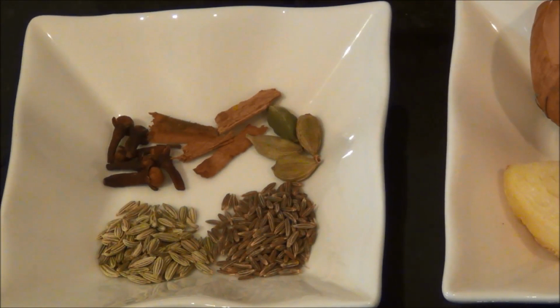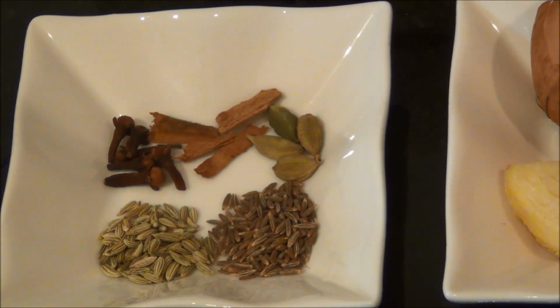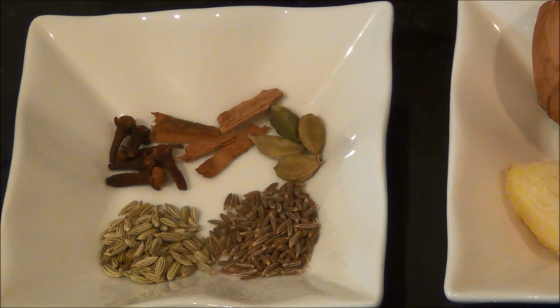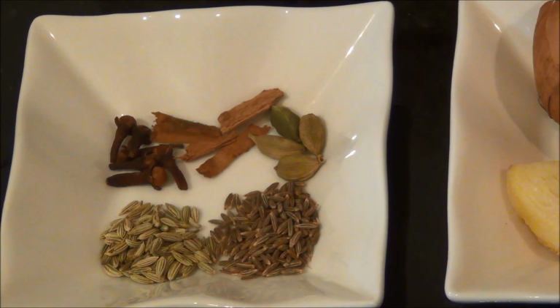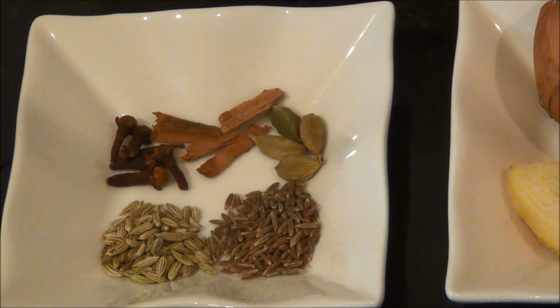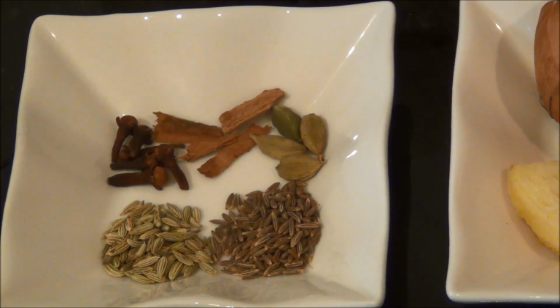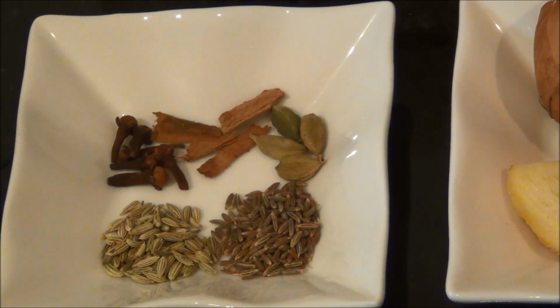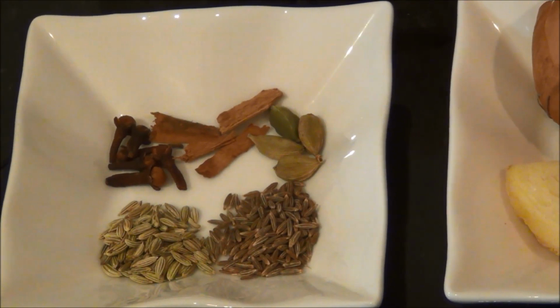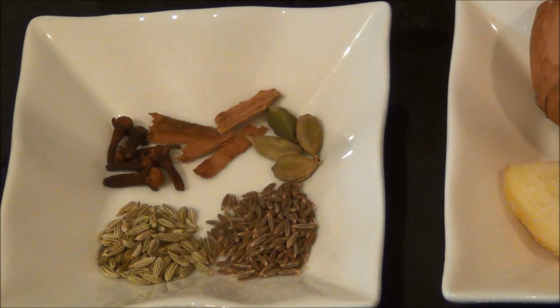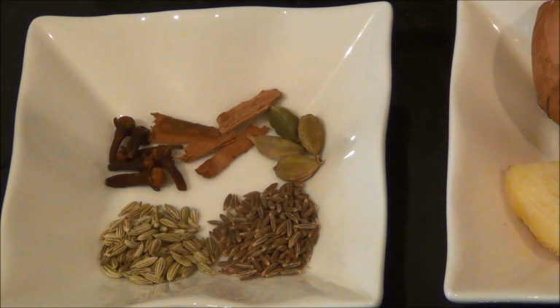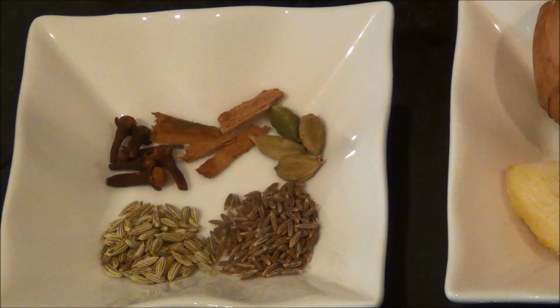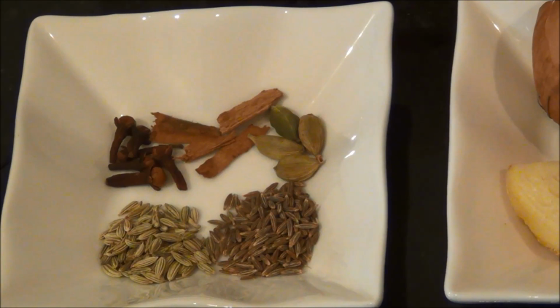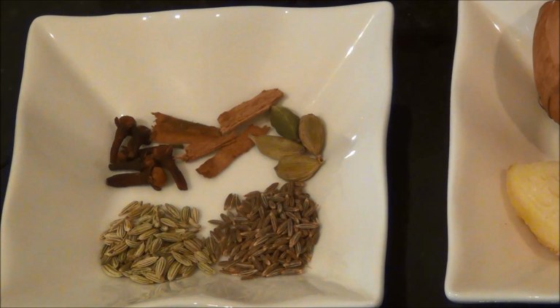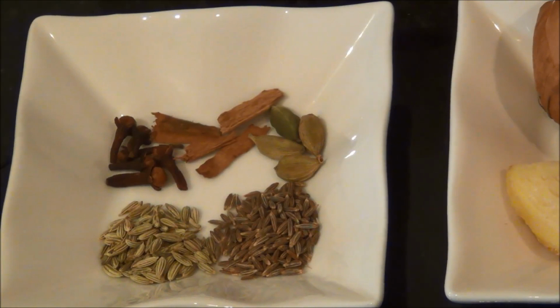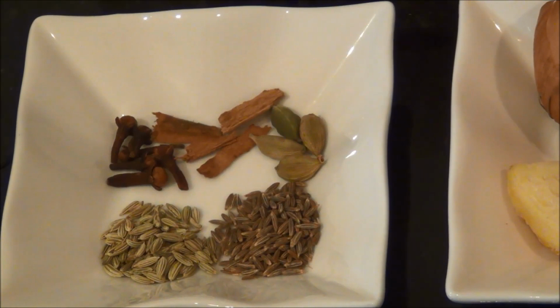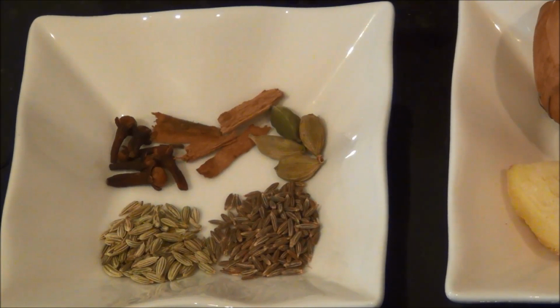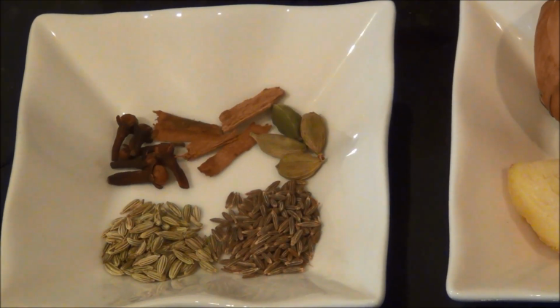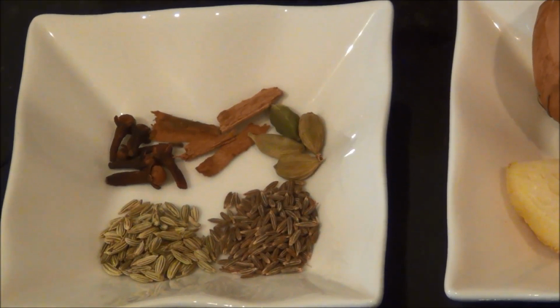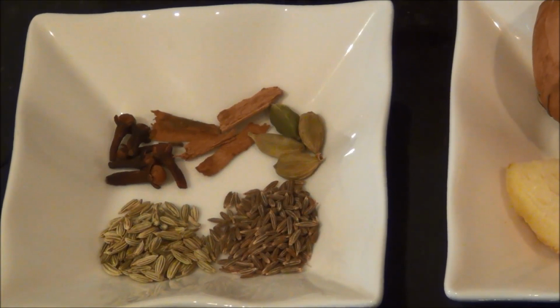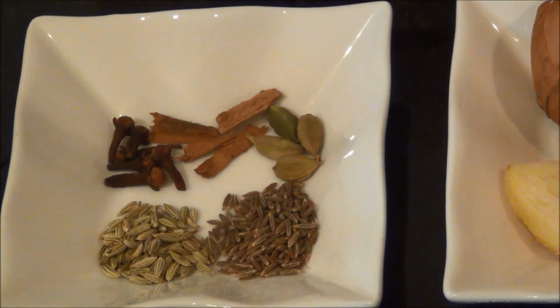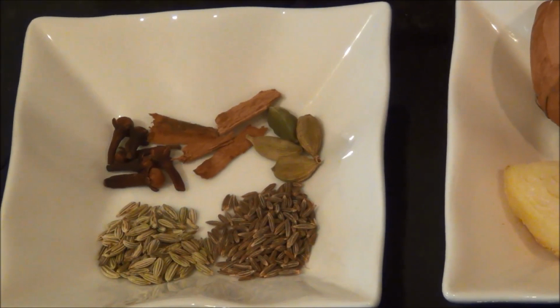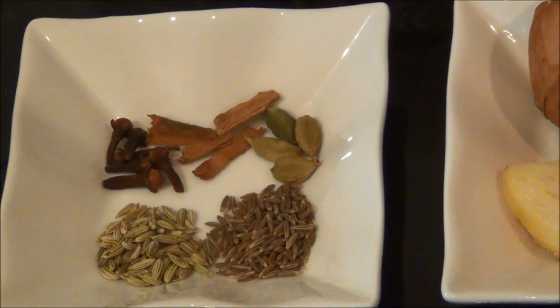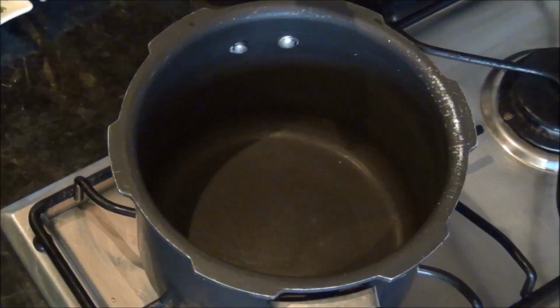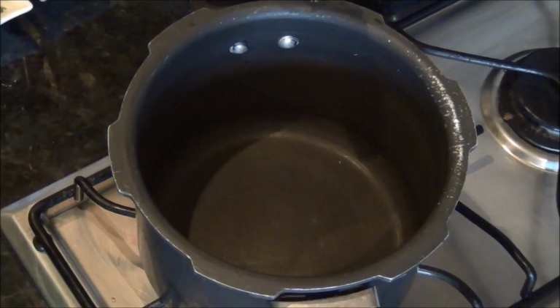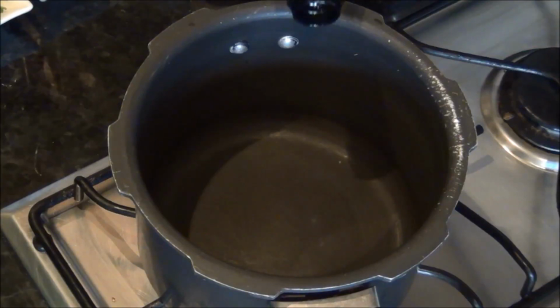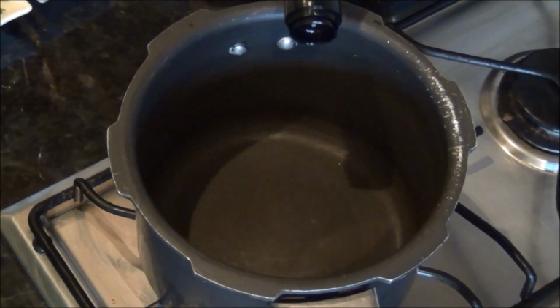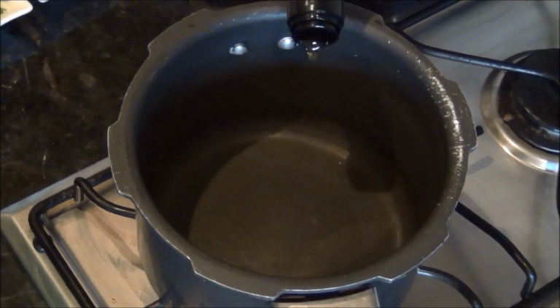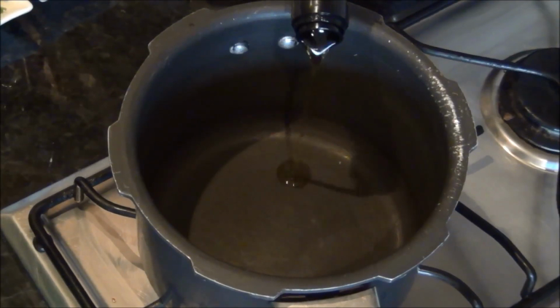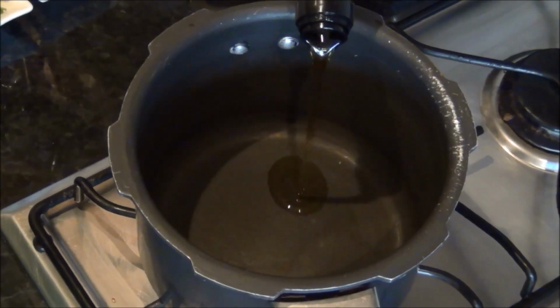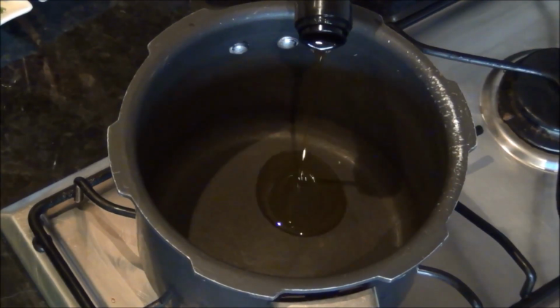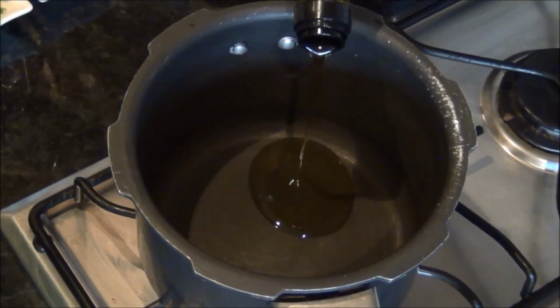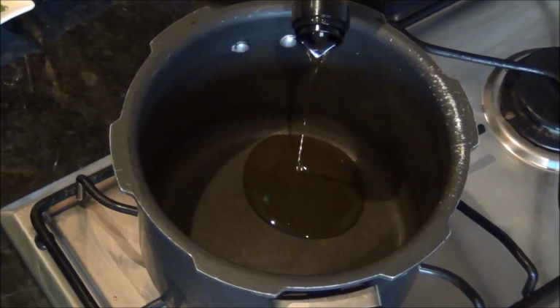4 to 5 whole cloves, 3 to 4 pieces of cinnamon stick, and 3 to 4 whole green cardamom pods.